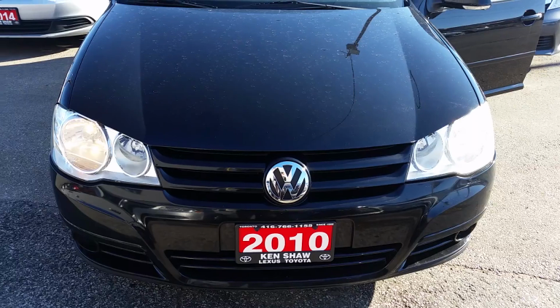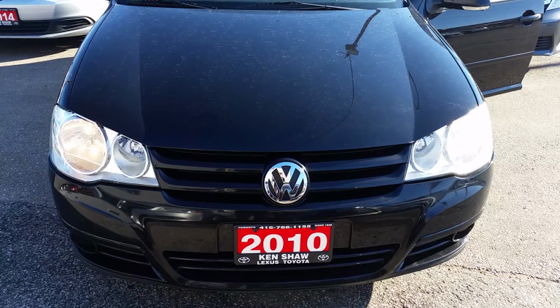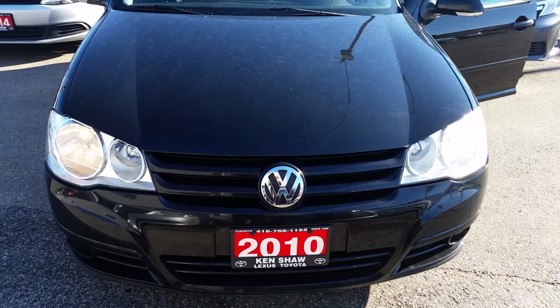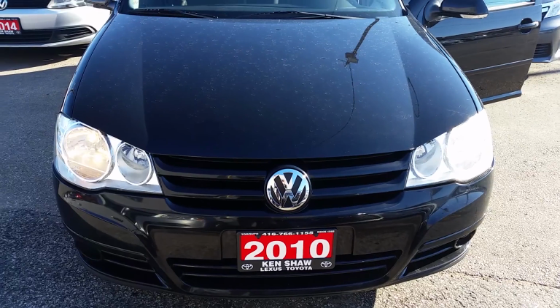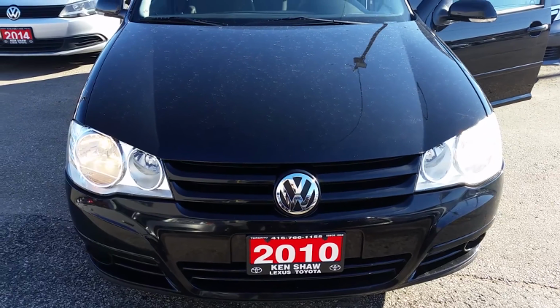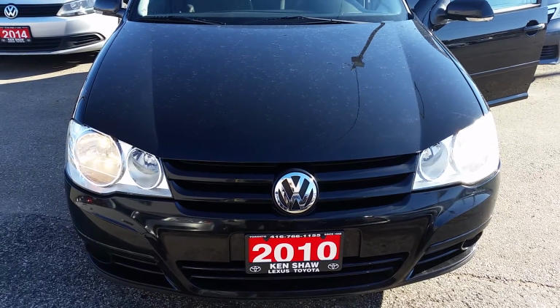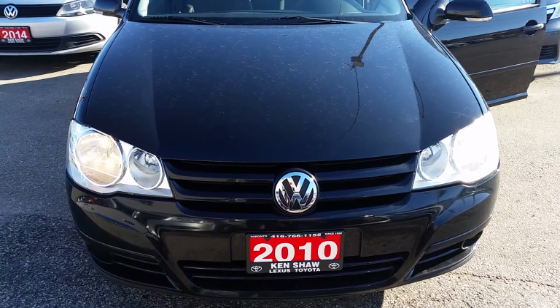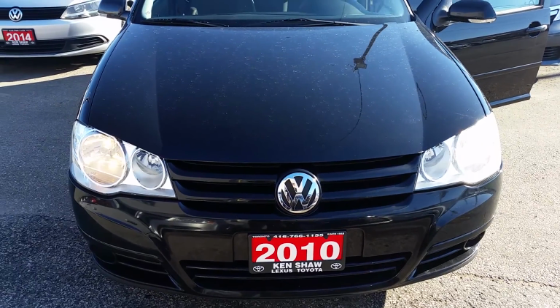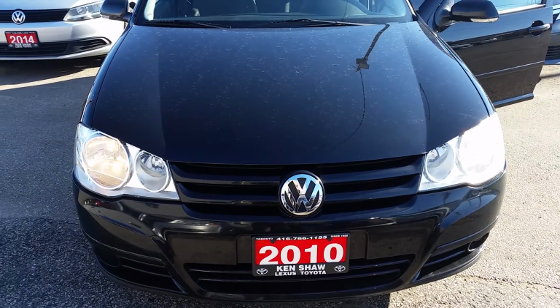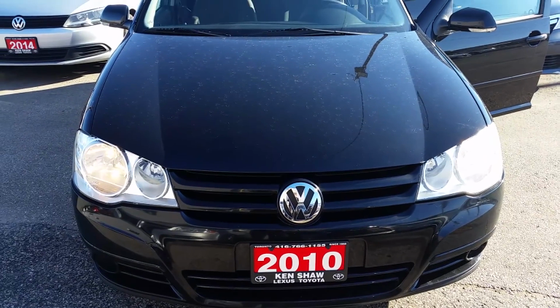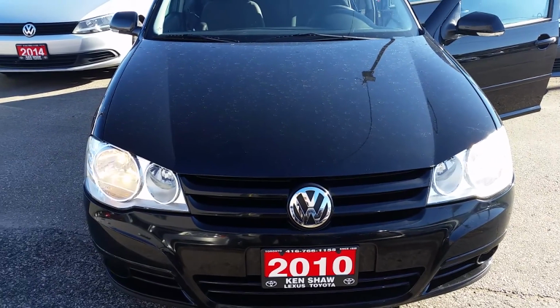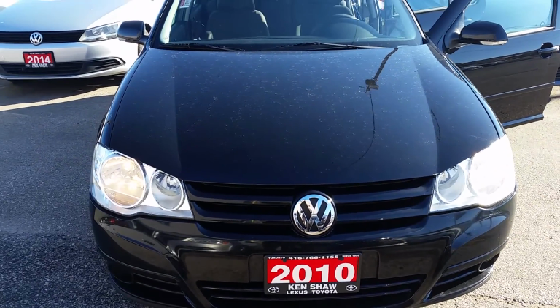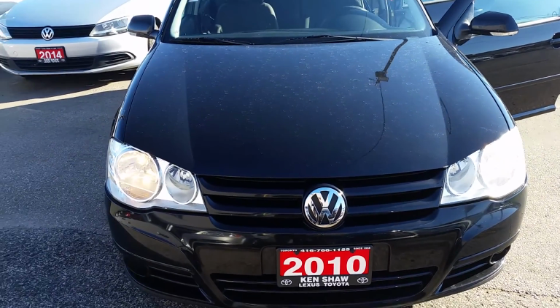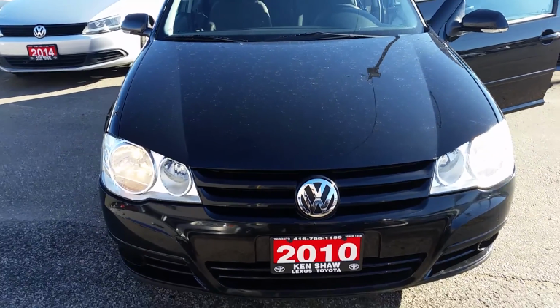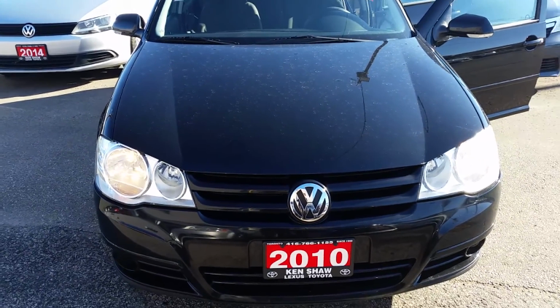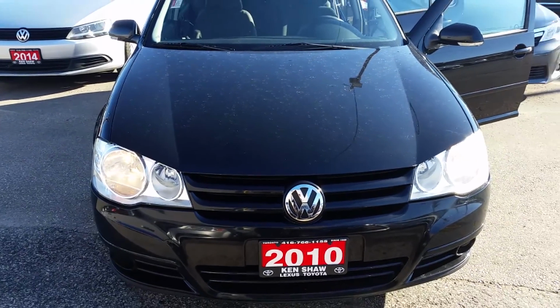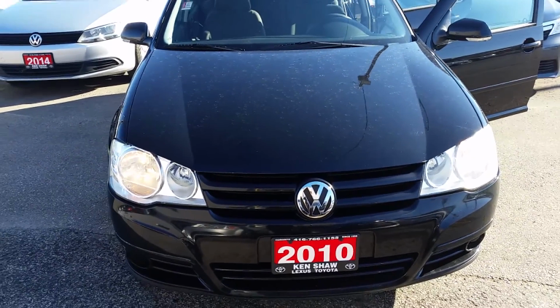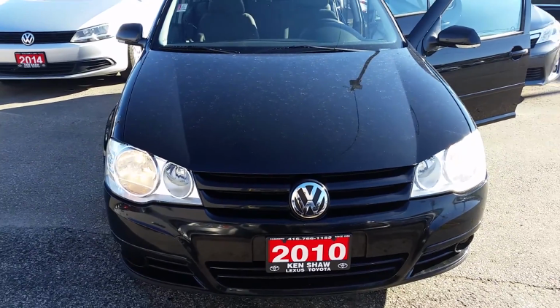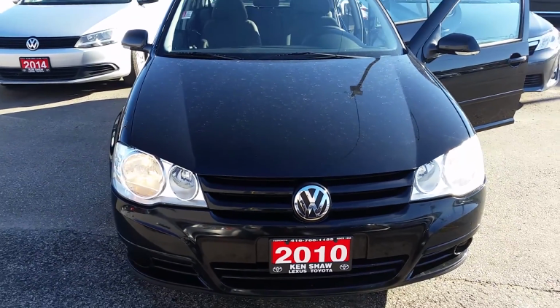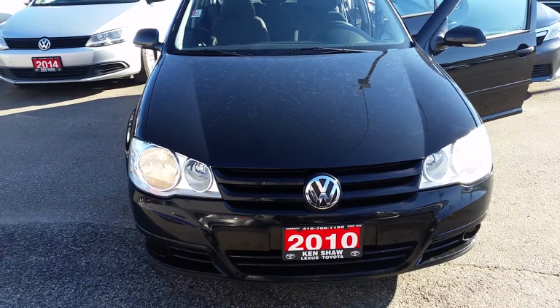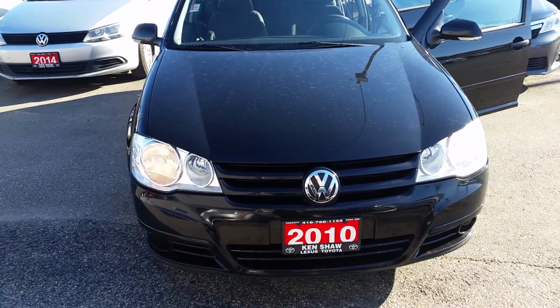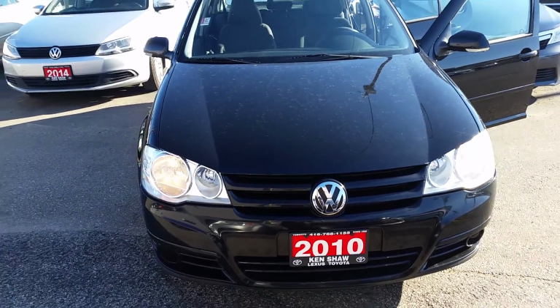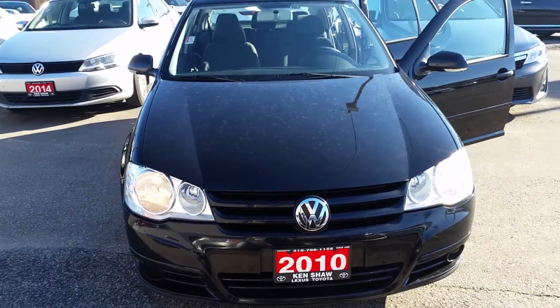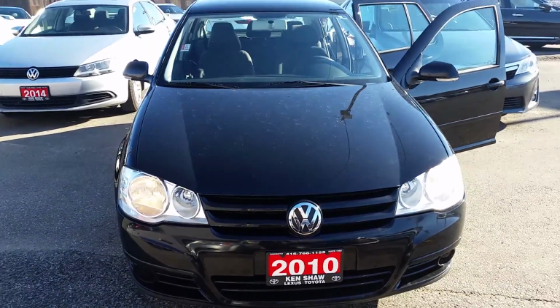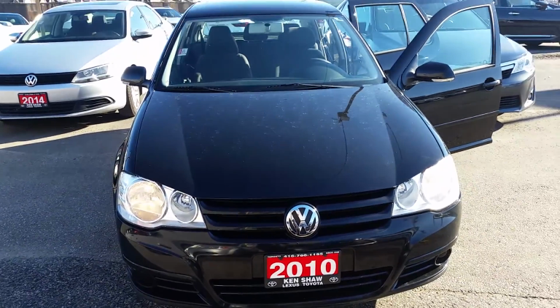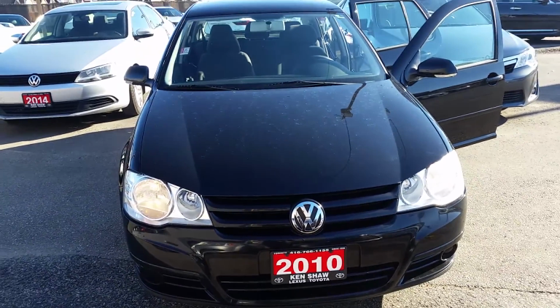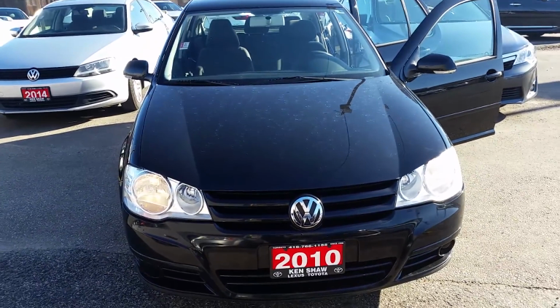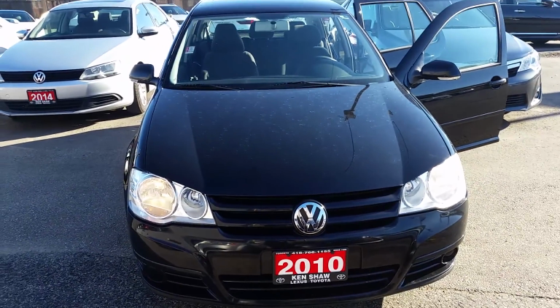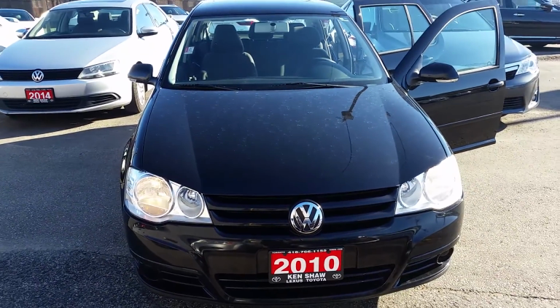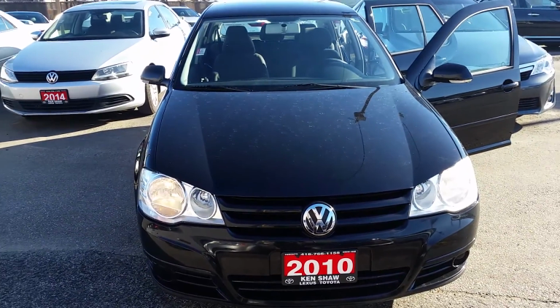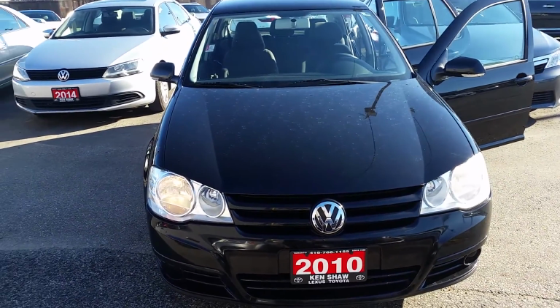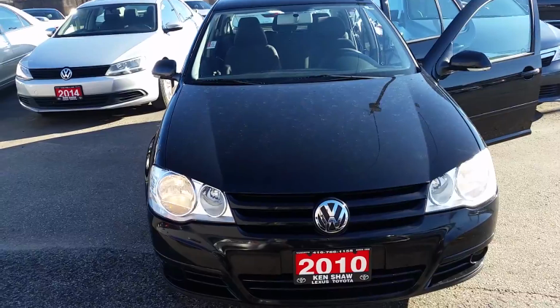This is Stephanie from Kentwood. We're on the end of the 2010 Volsberg.